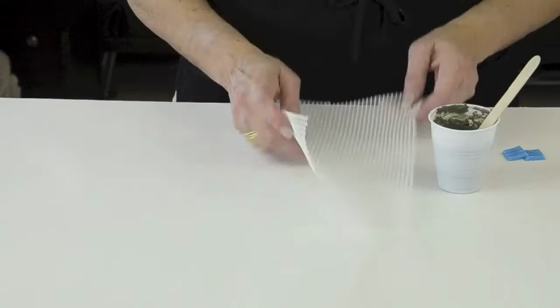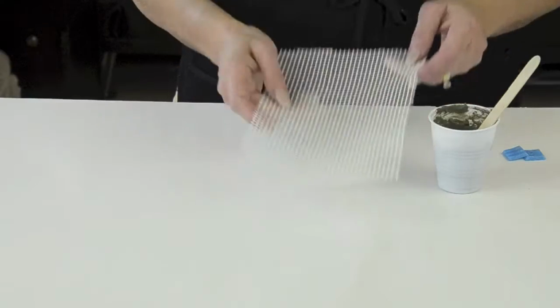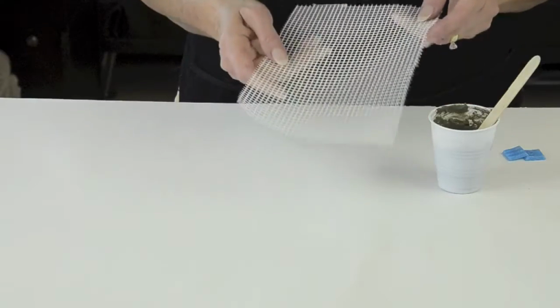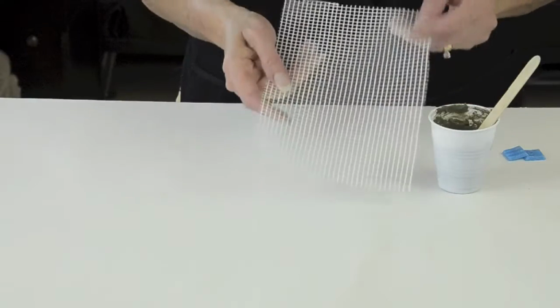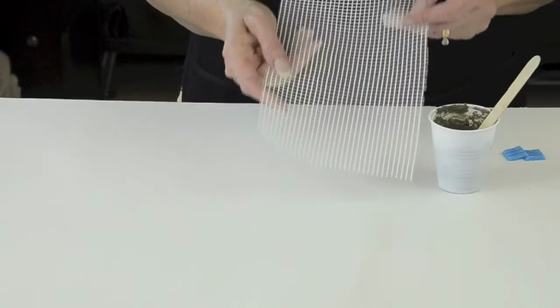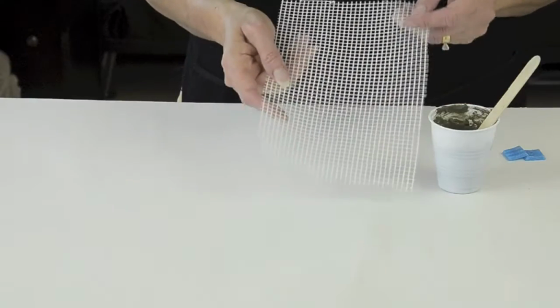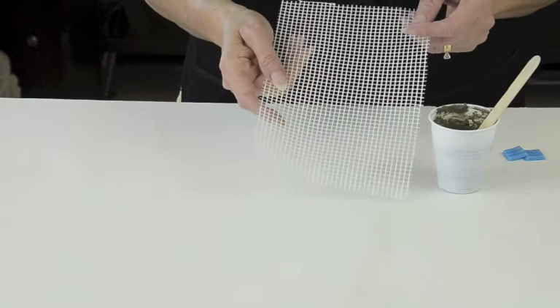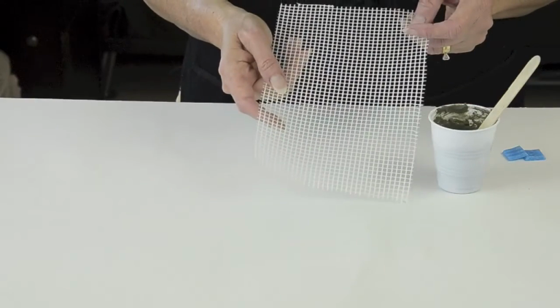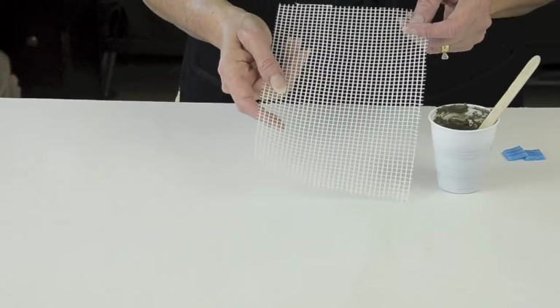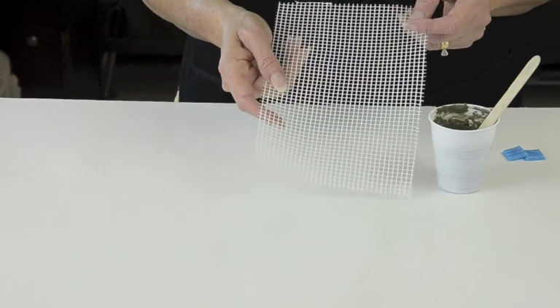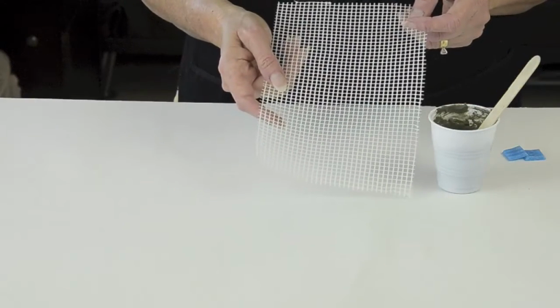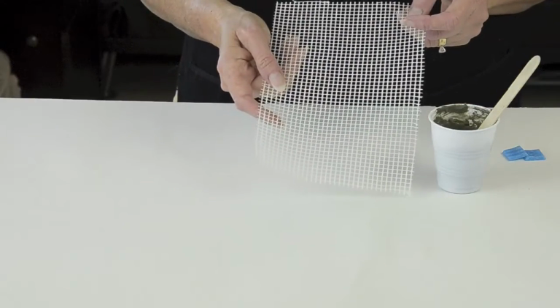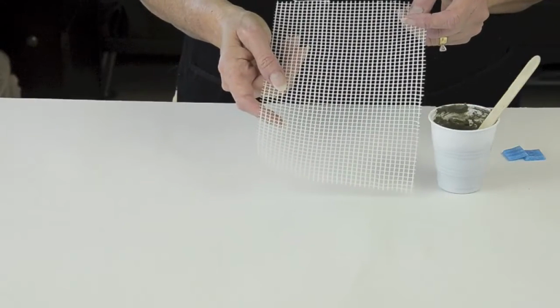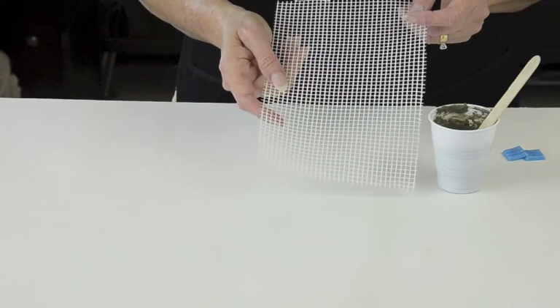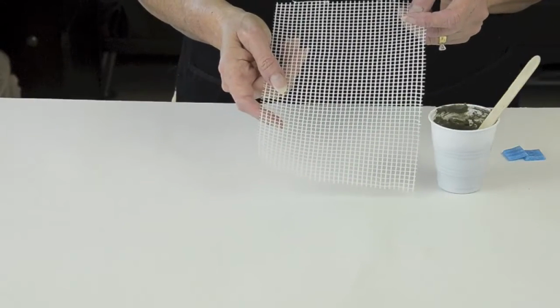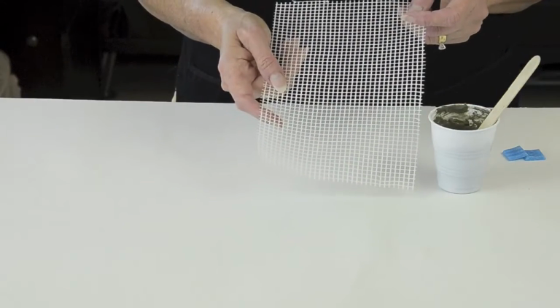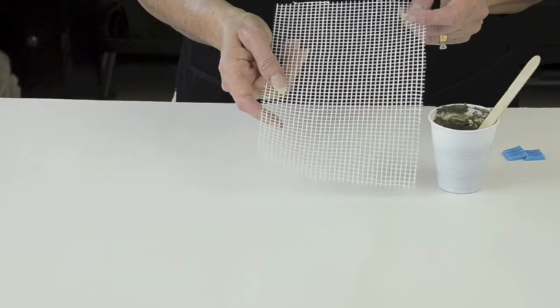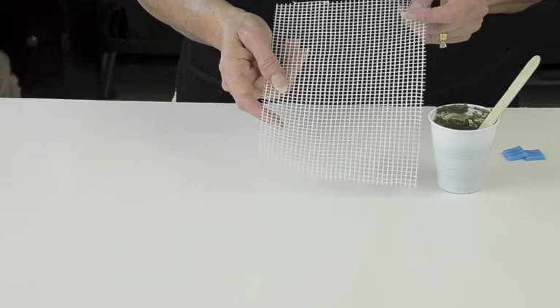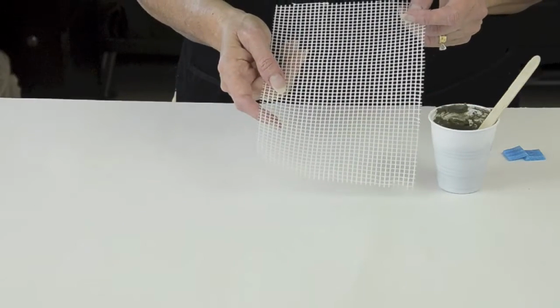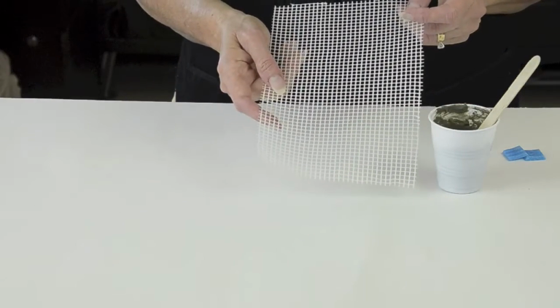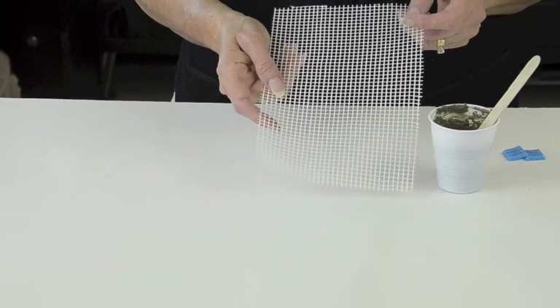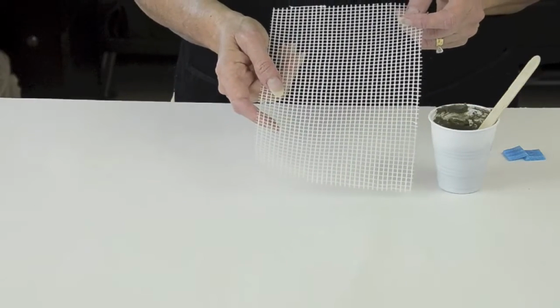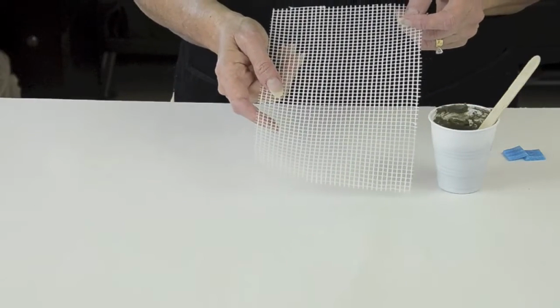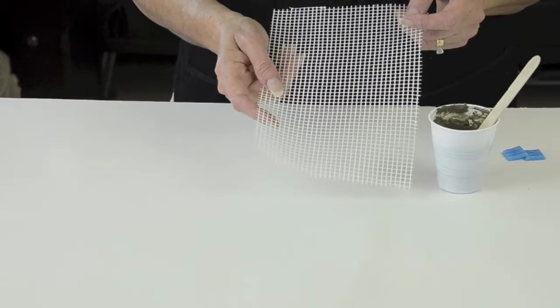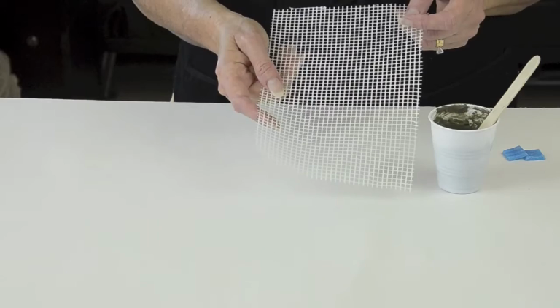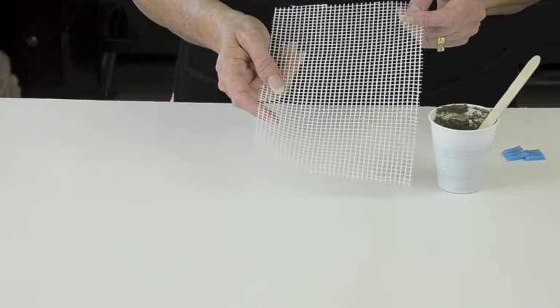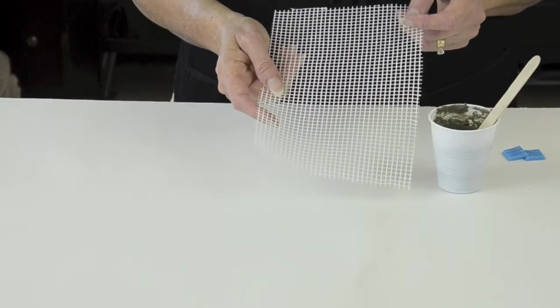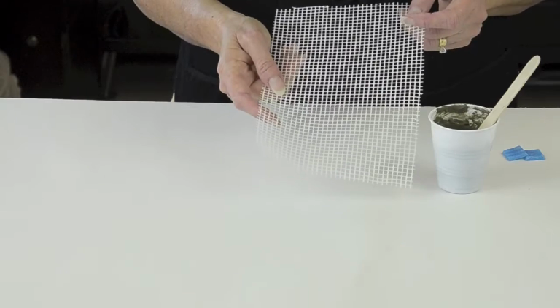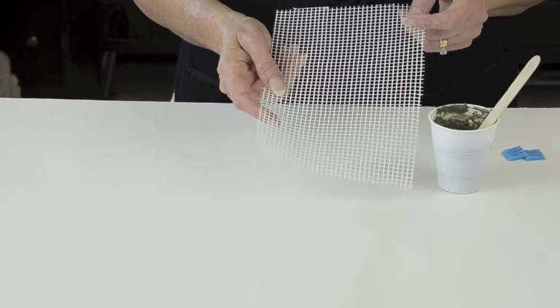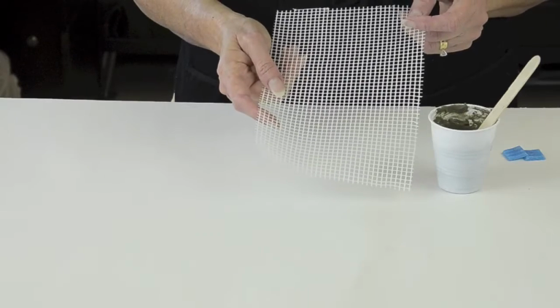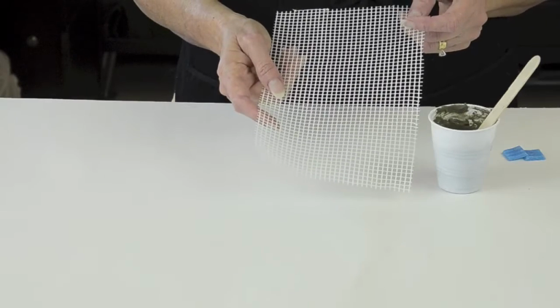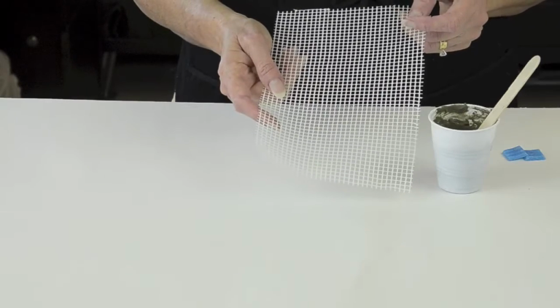But with Quick Stick Mosaic Mesh, you get to skip that messy, time-consuming step. I love it.